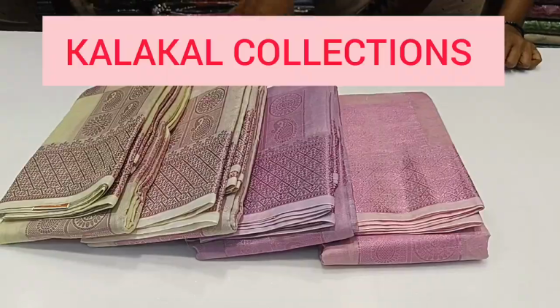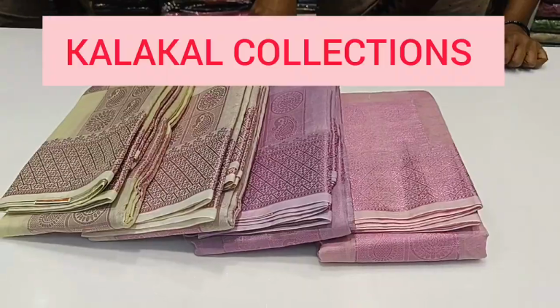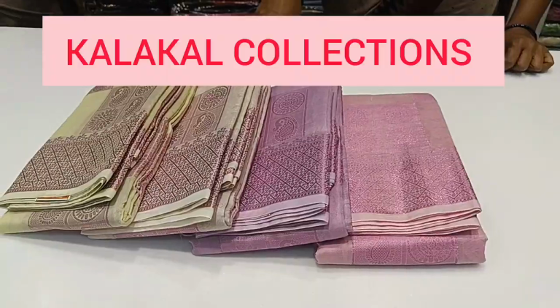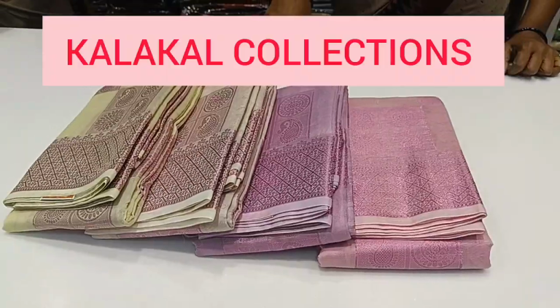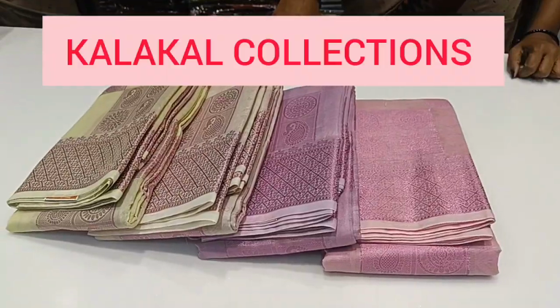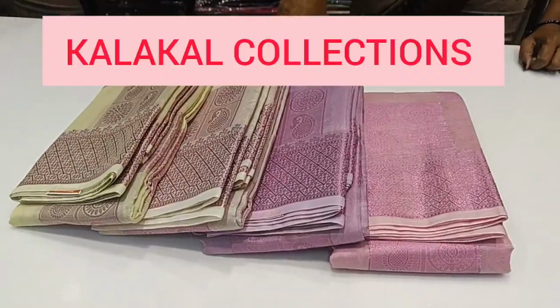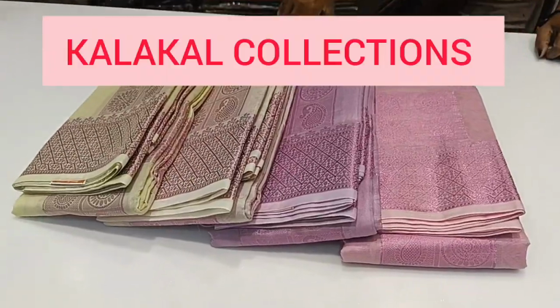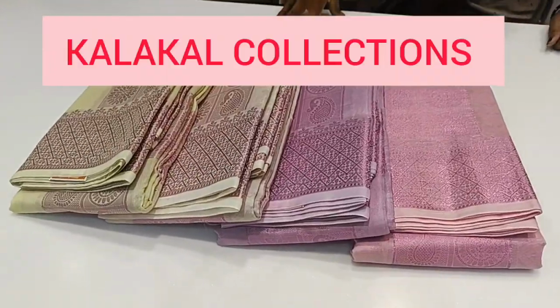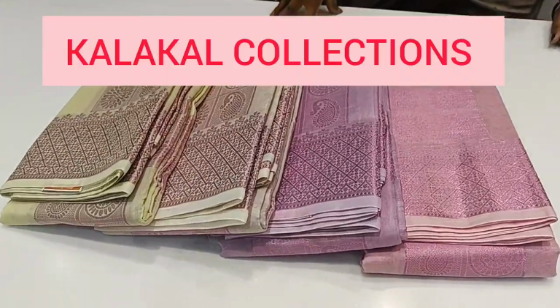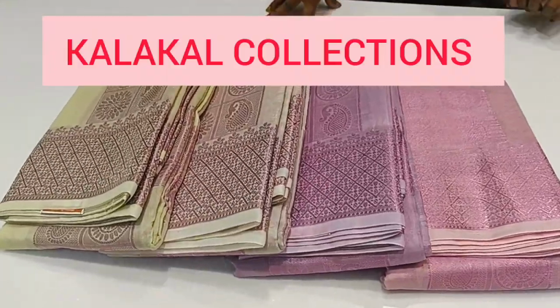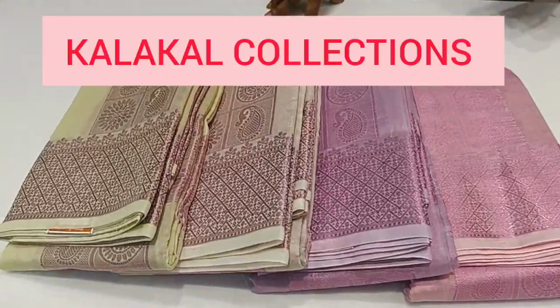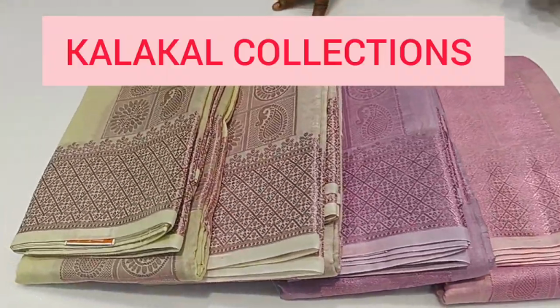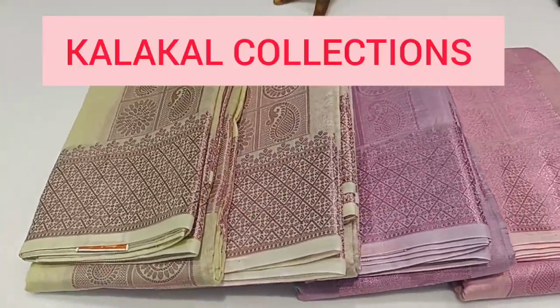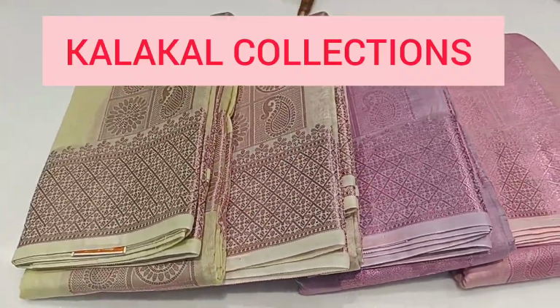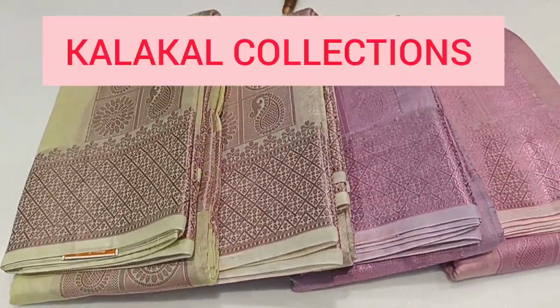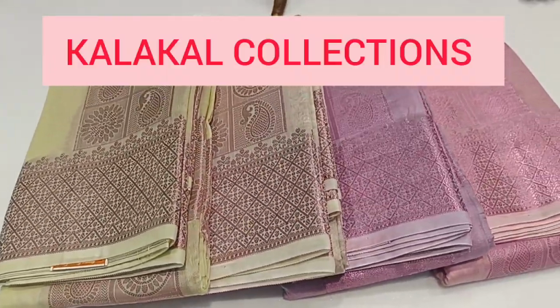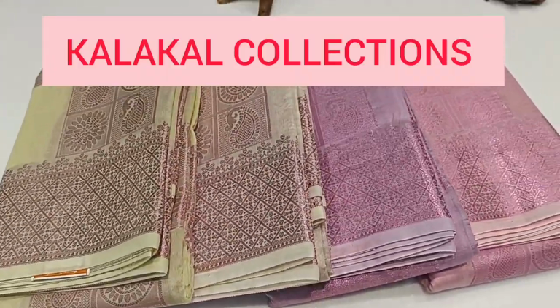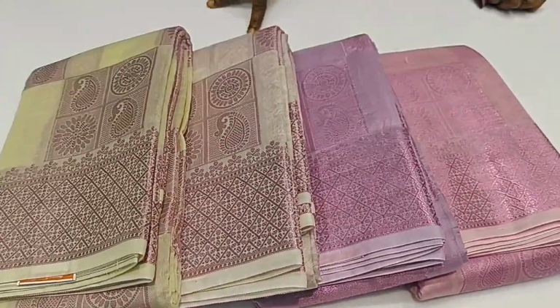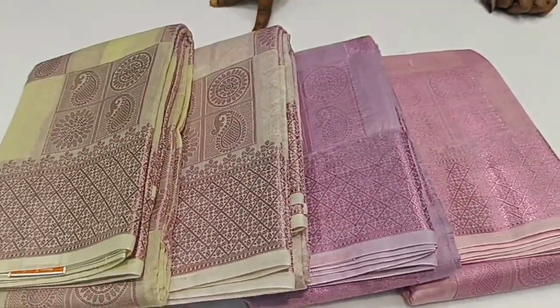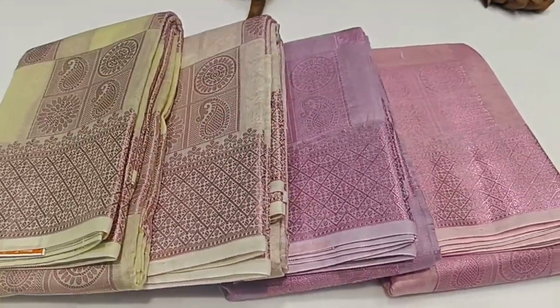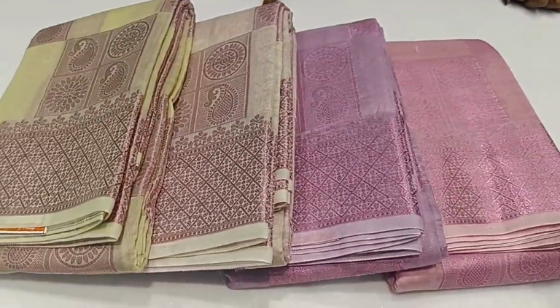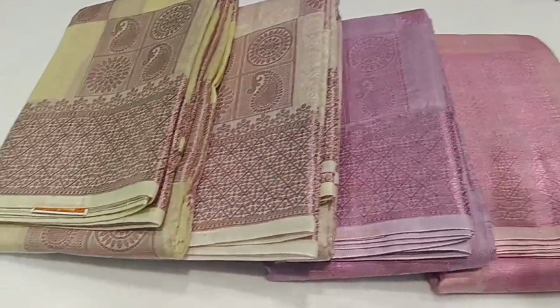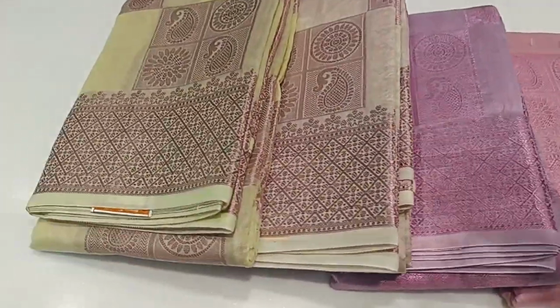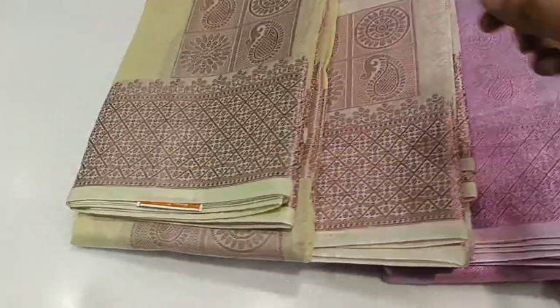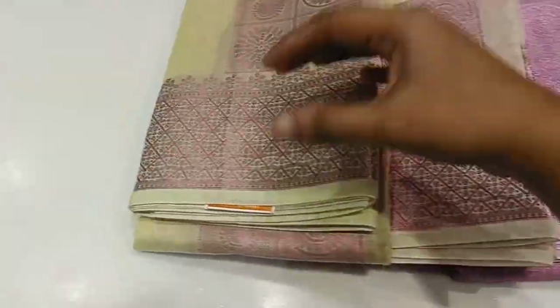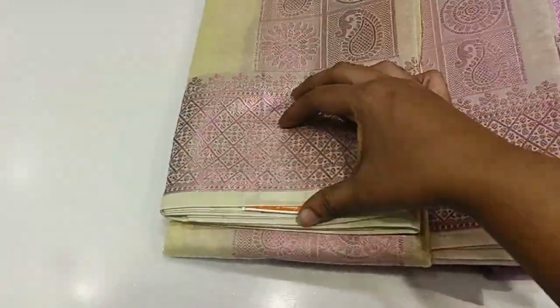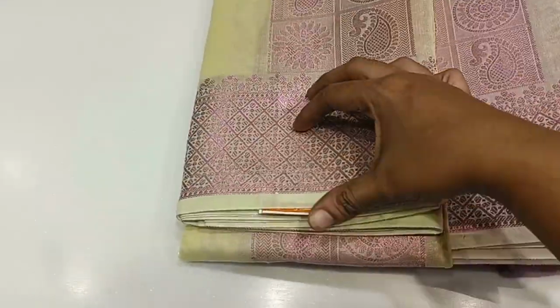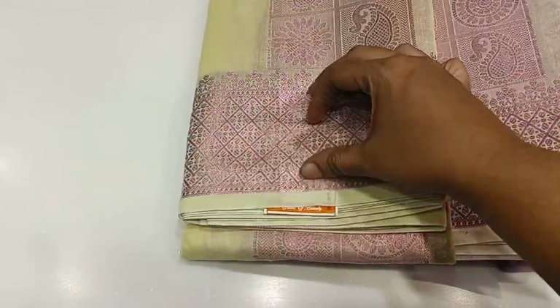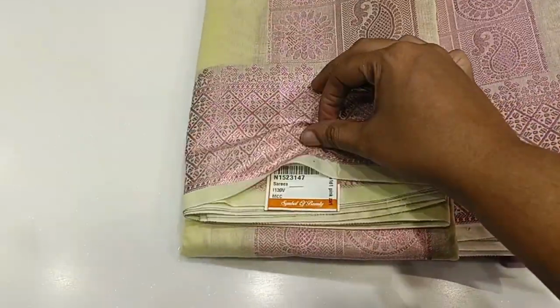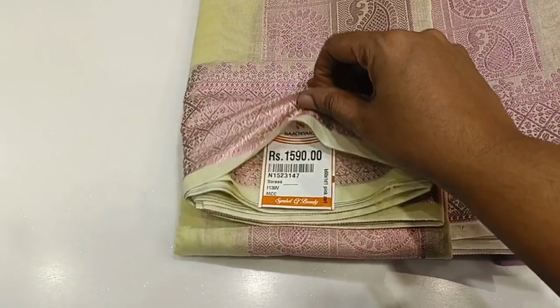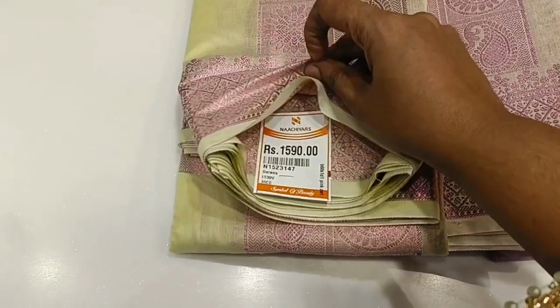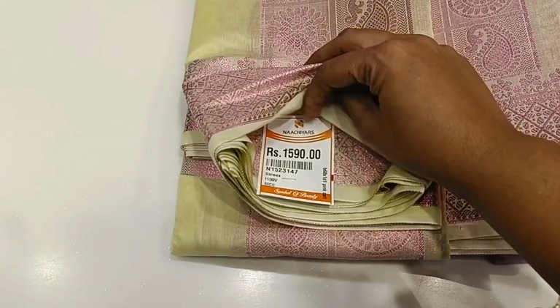Hi friends! Welcome to my channel, Kalakal Collections. In this Kalakal Collections, we will talk about this Varanasi Cotton Sari.